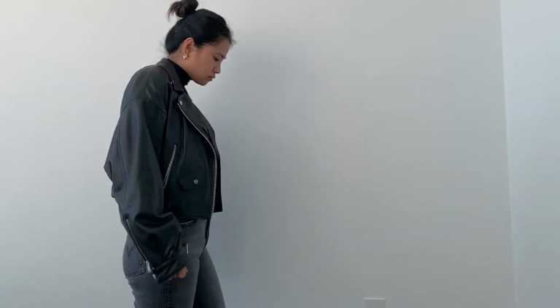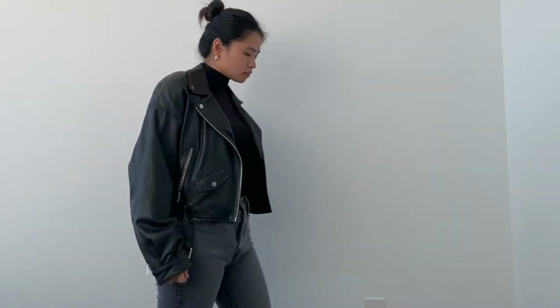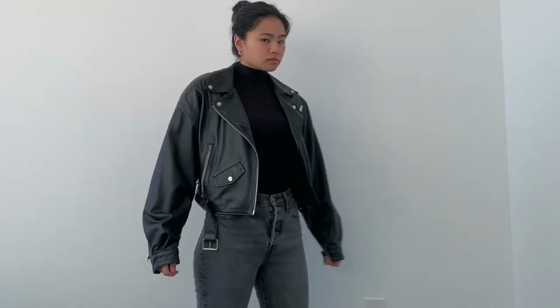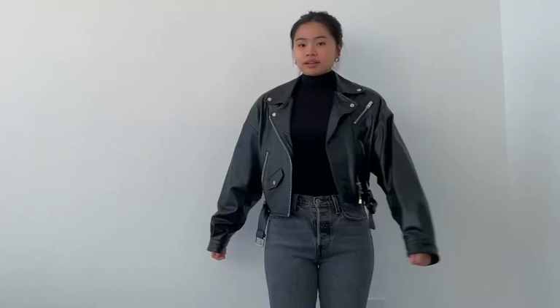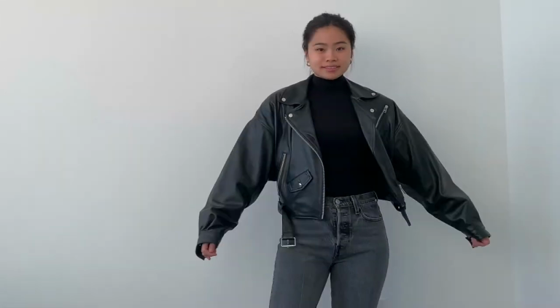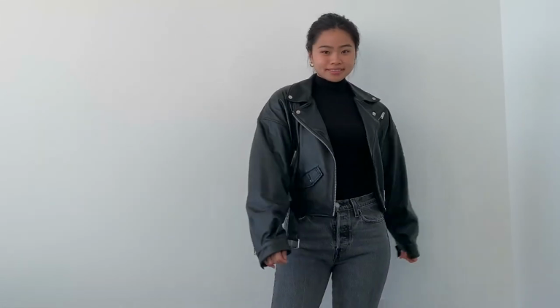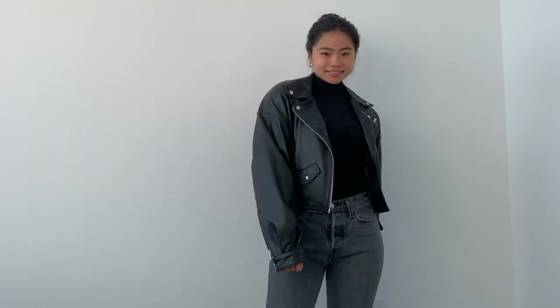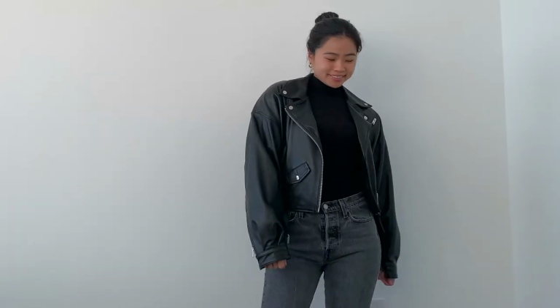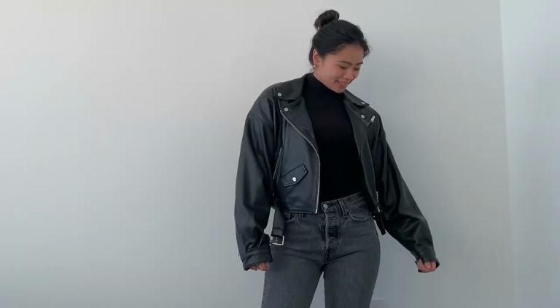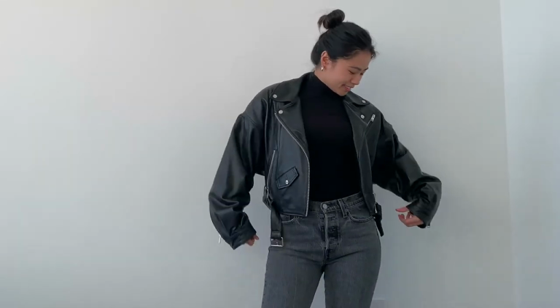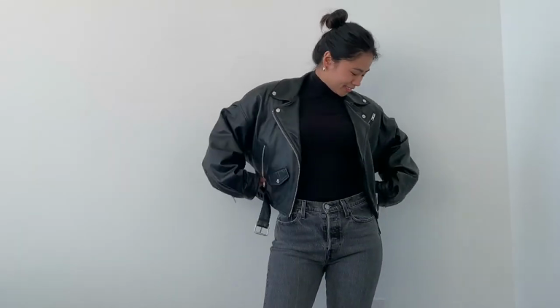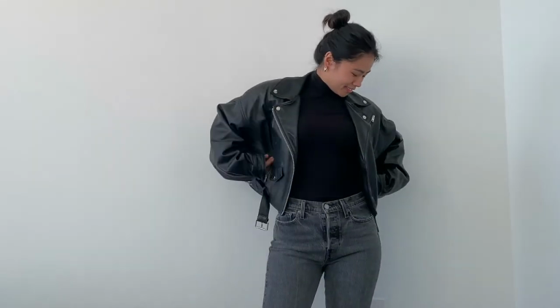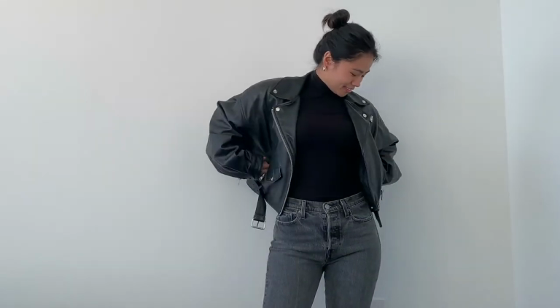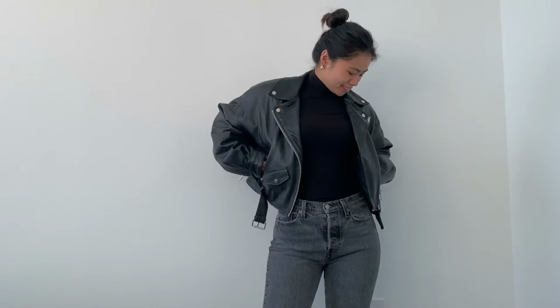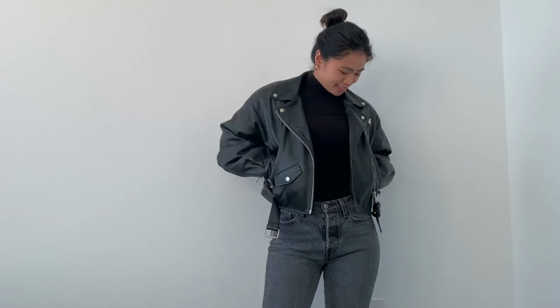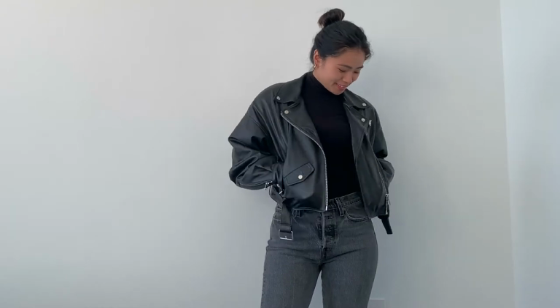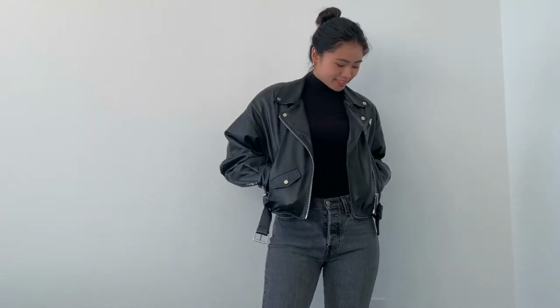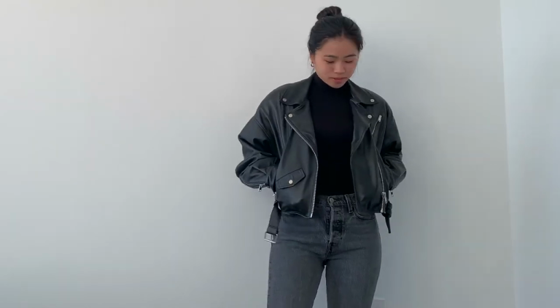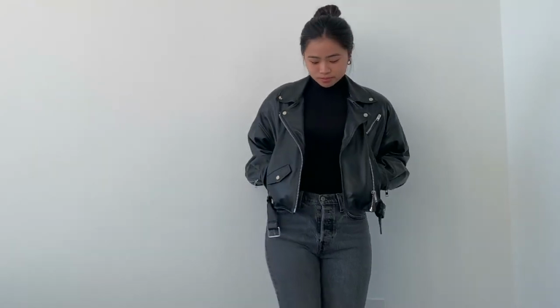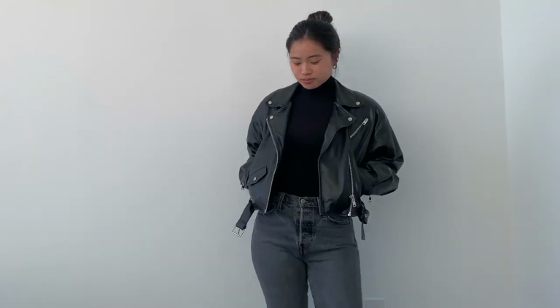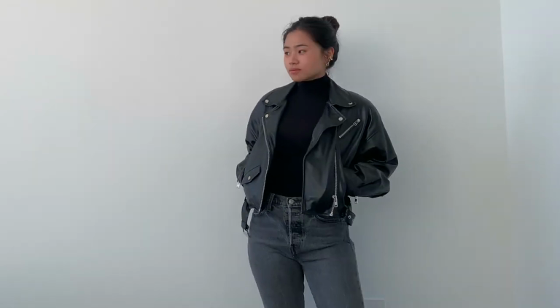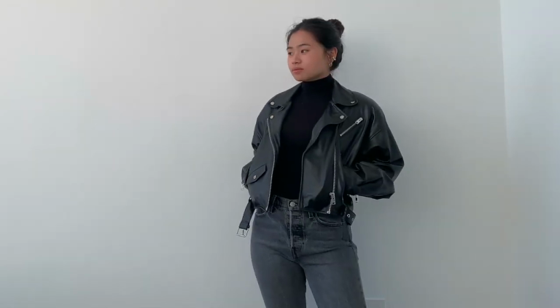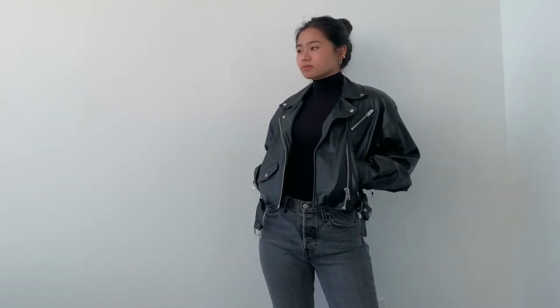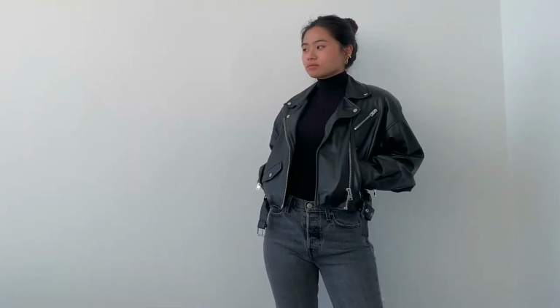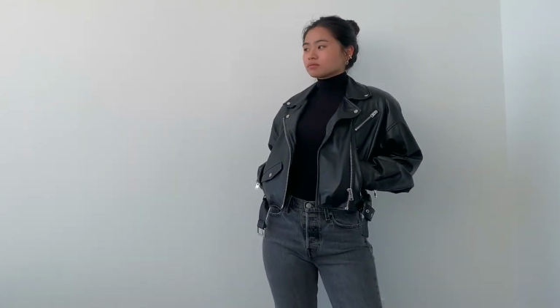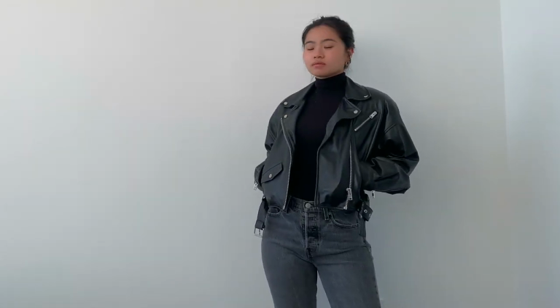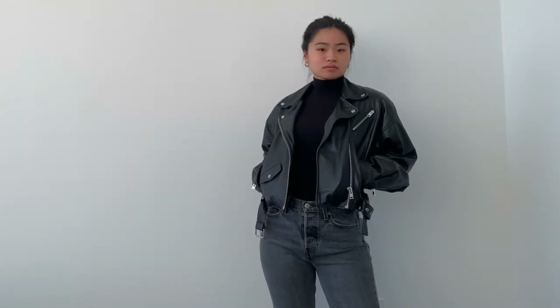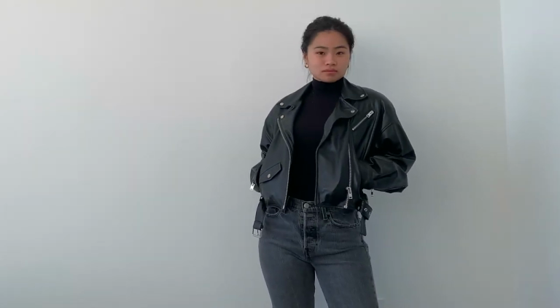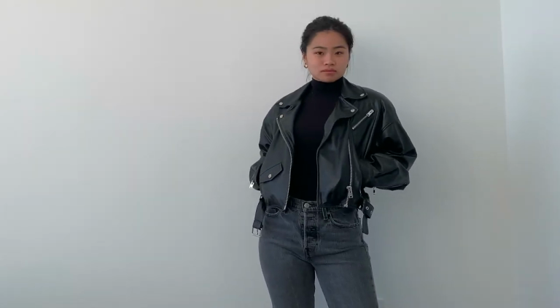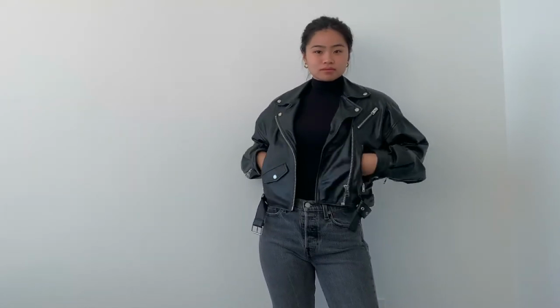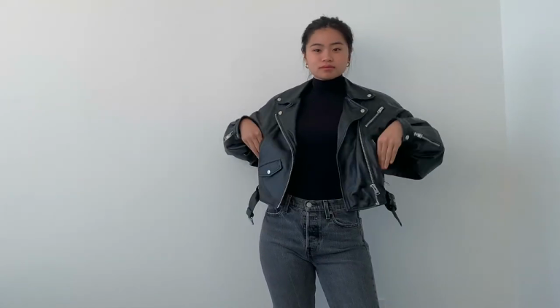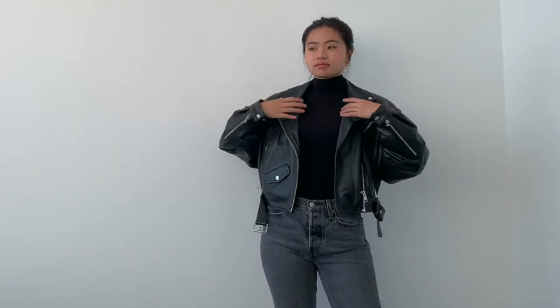Here, I simply took out the Wilfred Free Boyfriend button-up shirt and added a blue shirt, then added a black leather jacket for an all-black look.